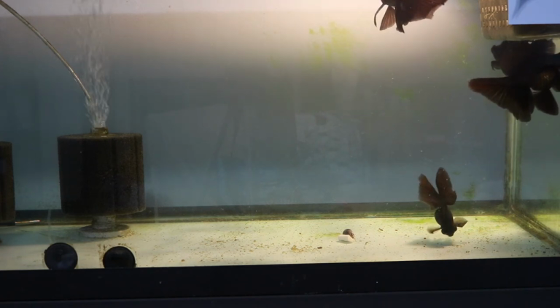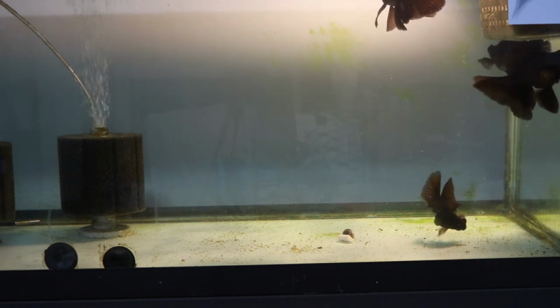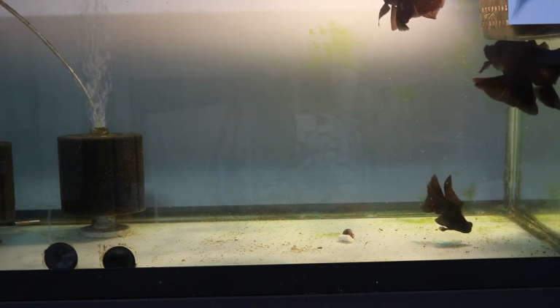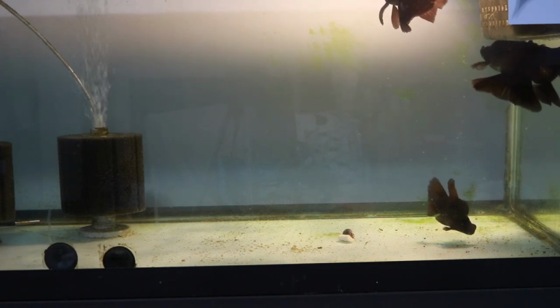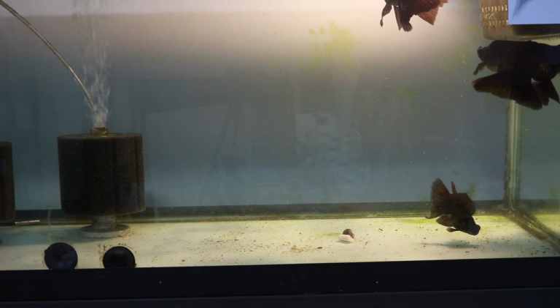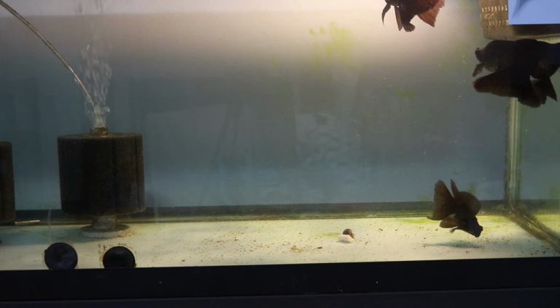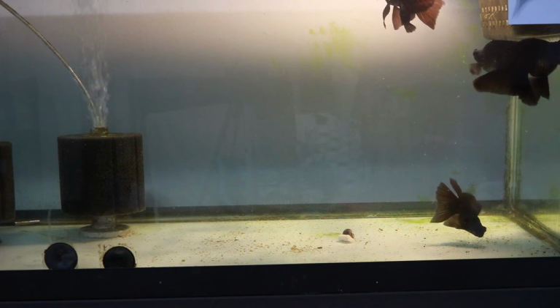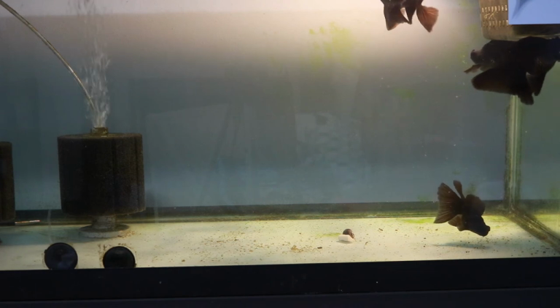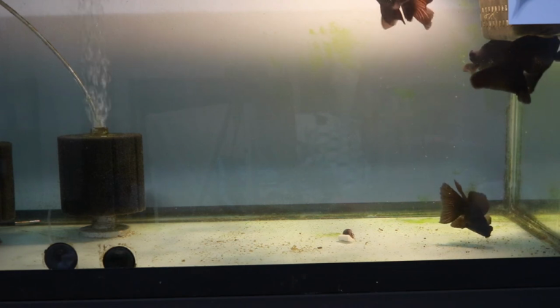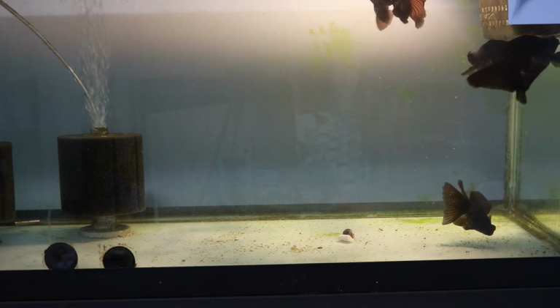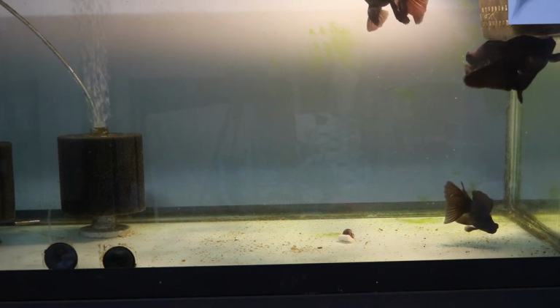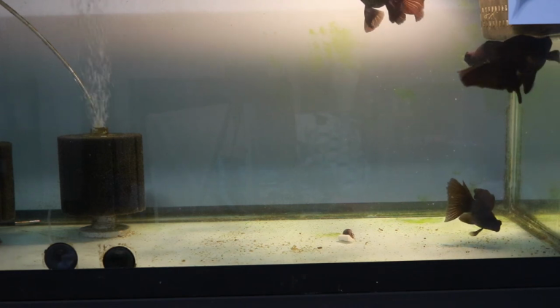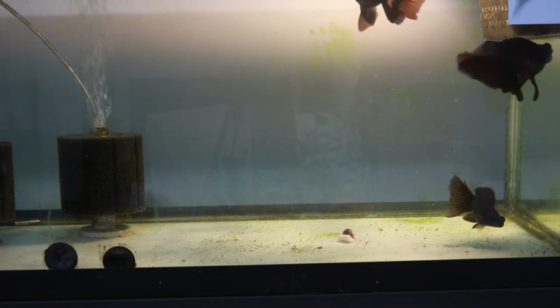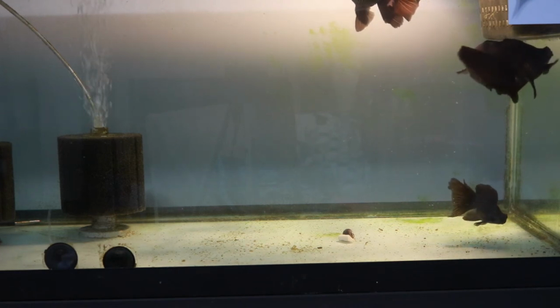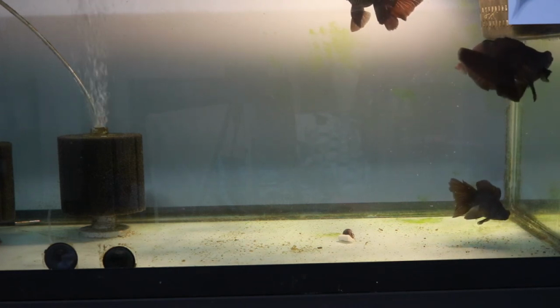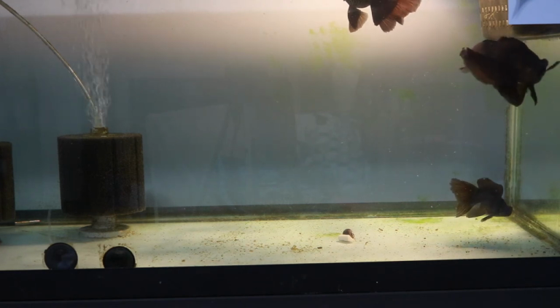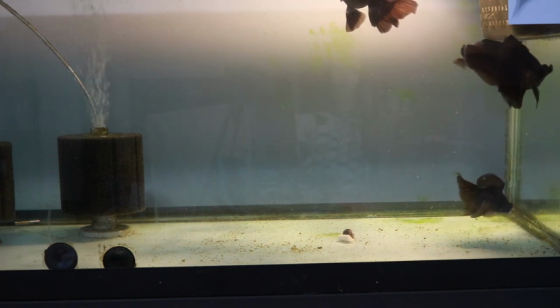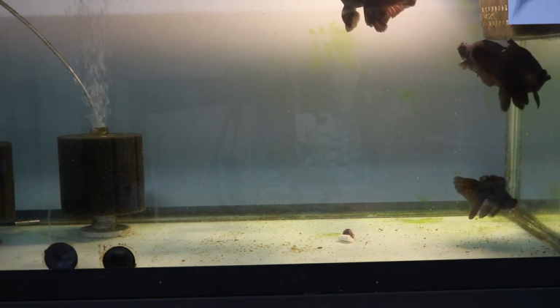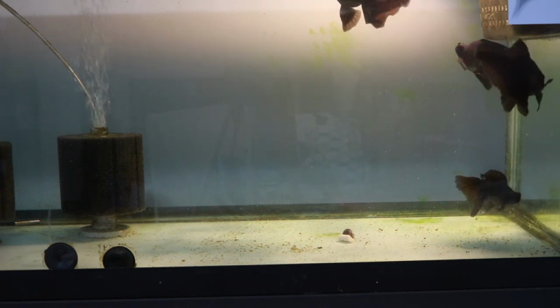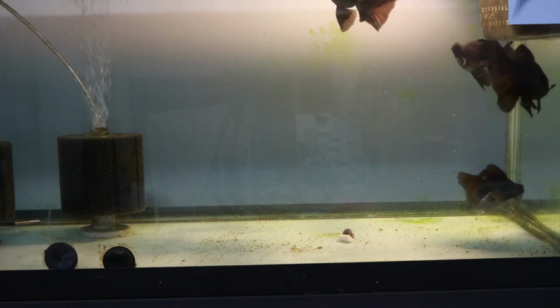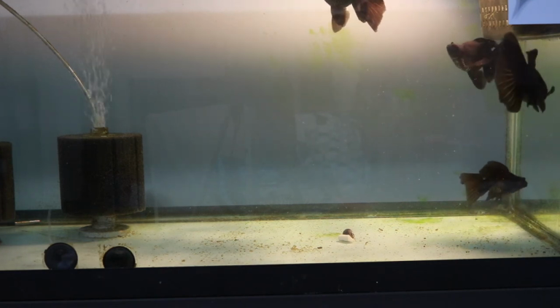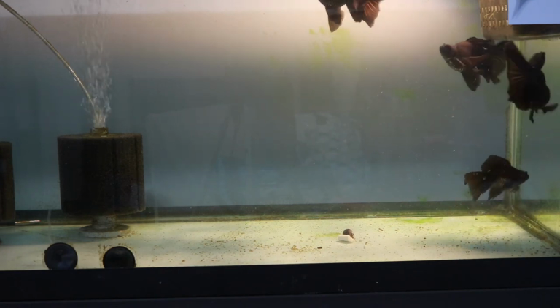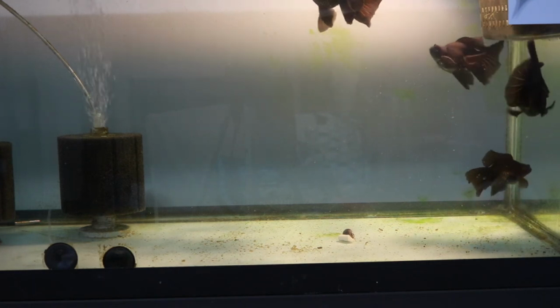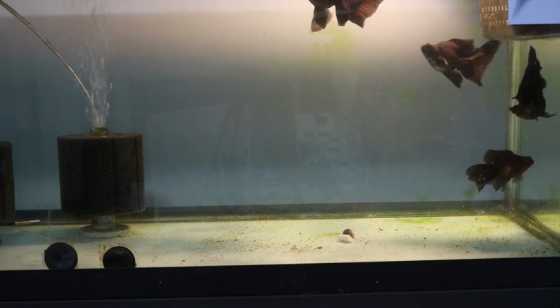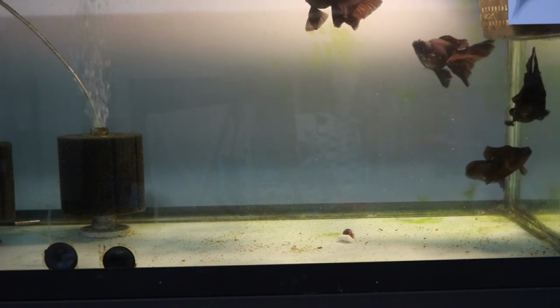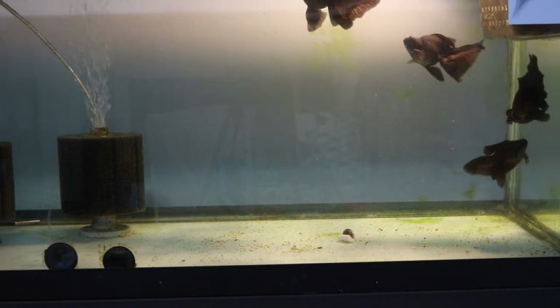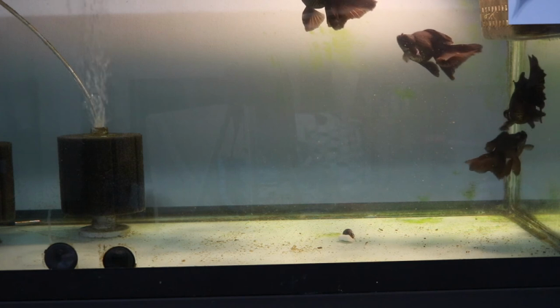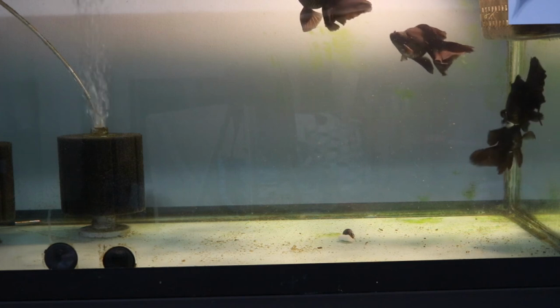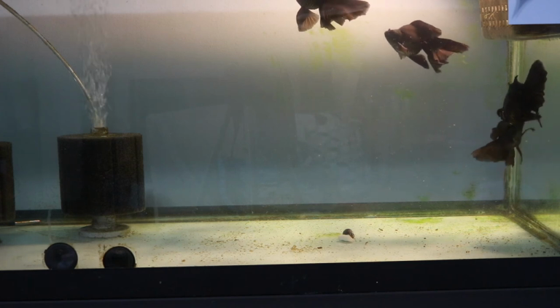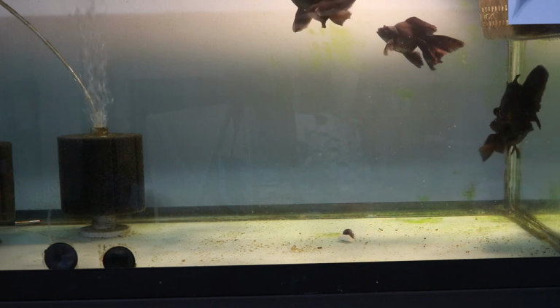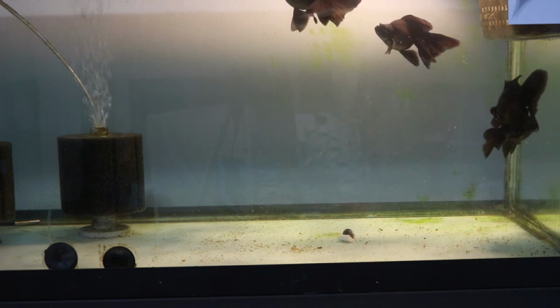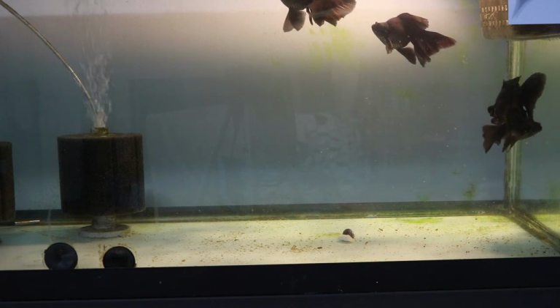But as you can see in this footage from today, the UV lamp has really helped to bring back the black on these fish and give them a deep, inky appearance.